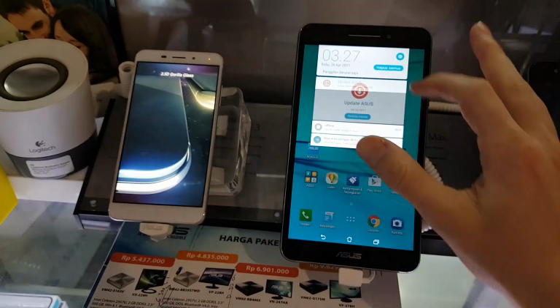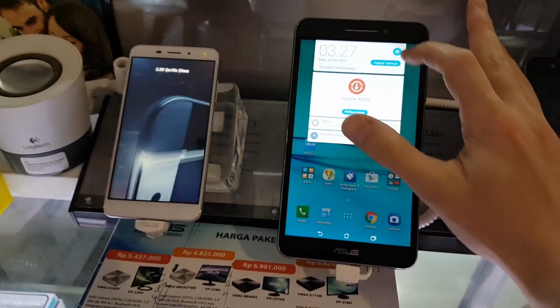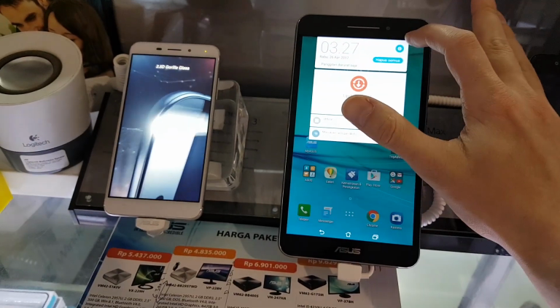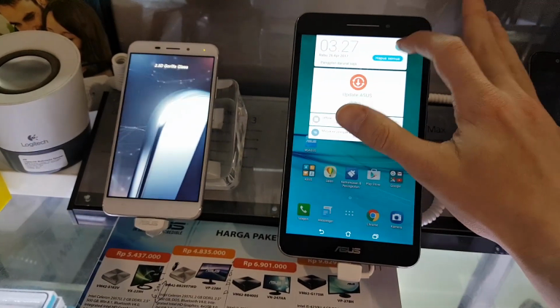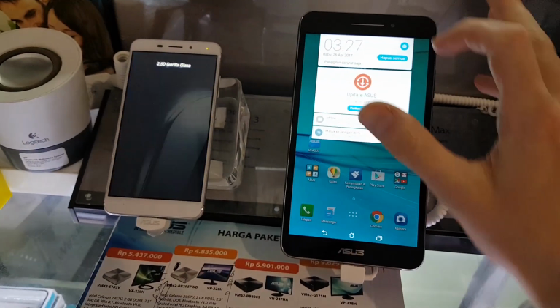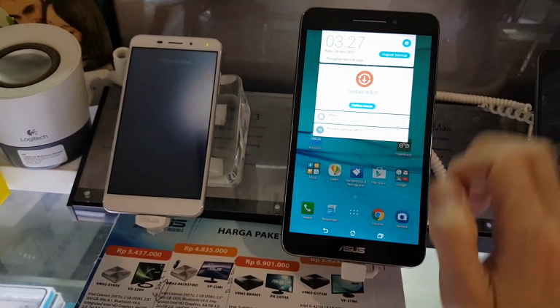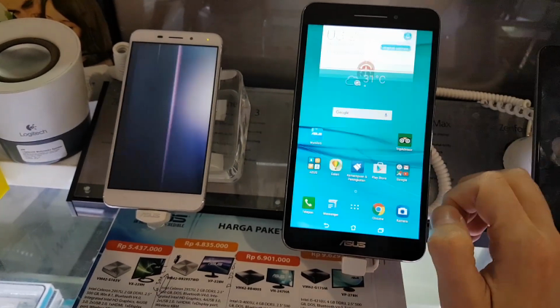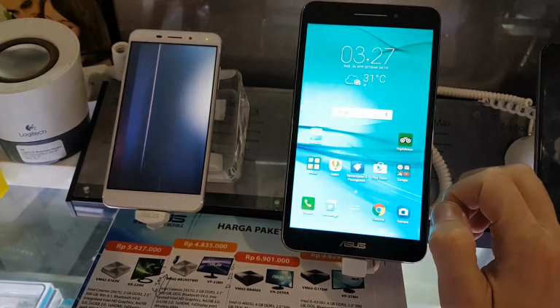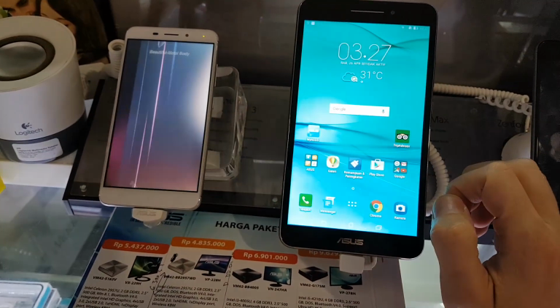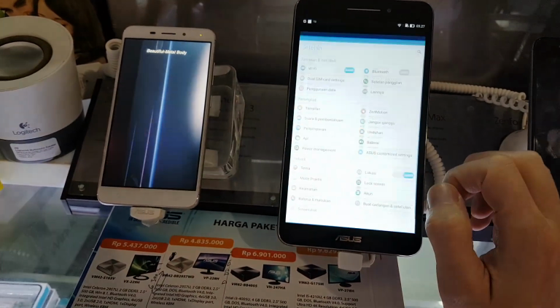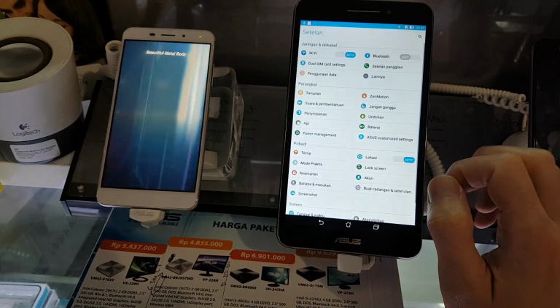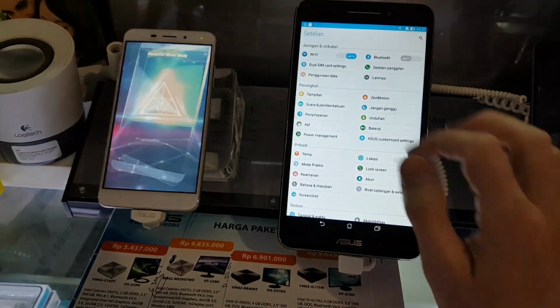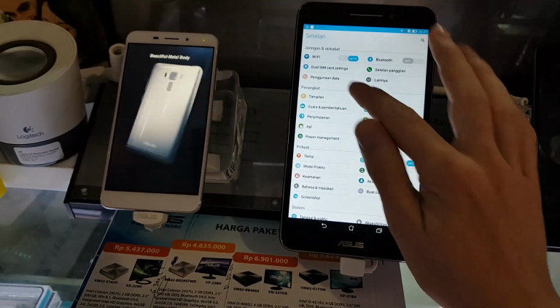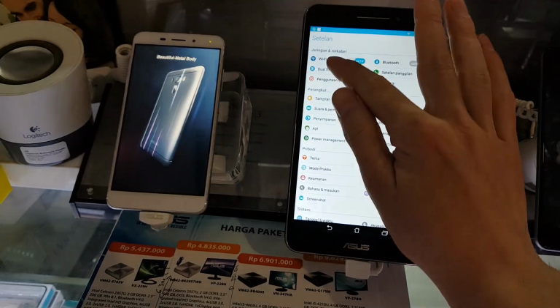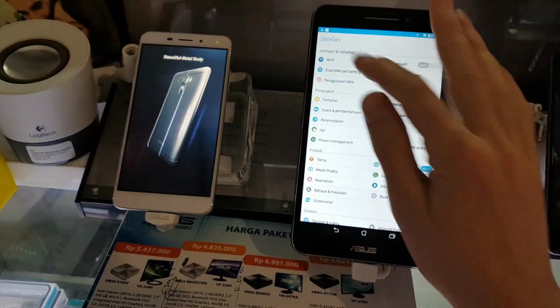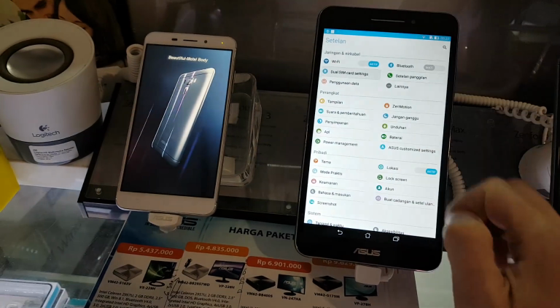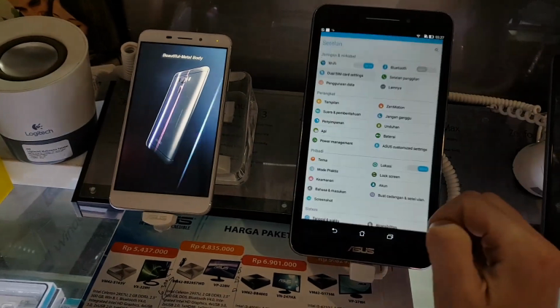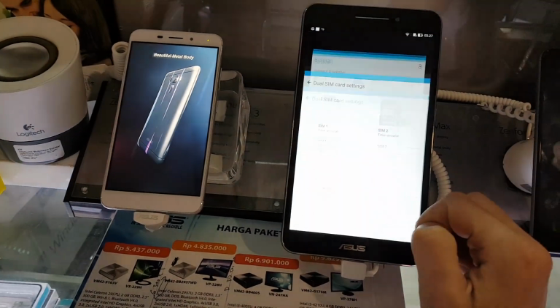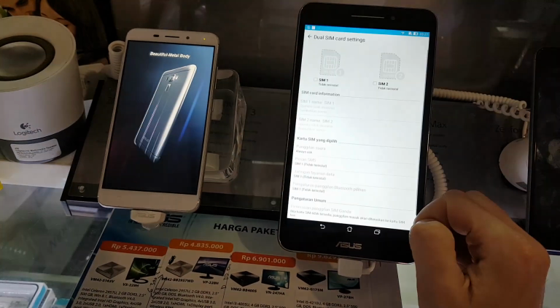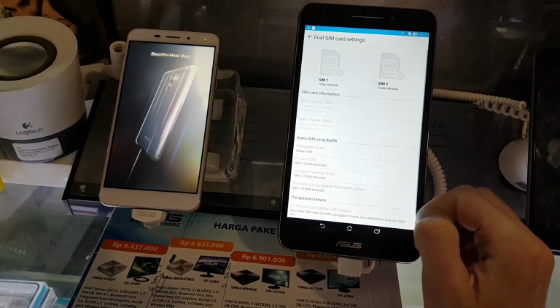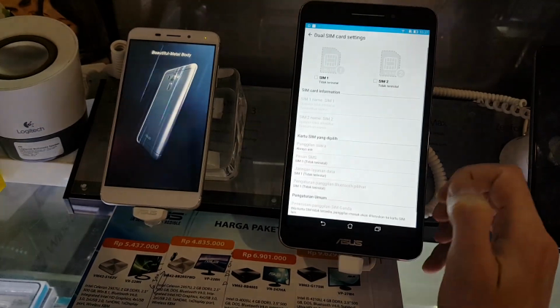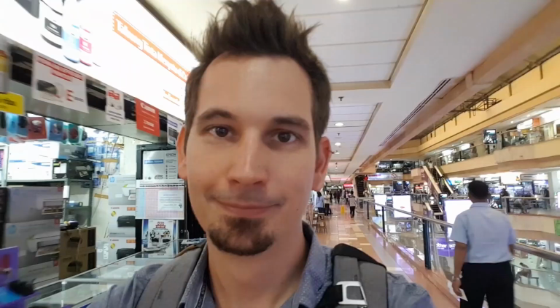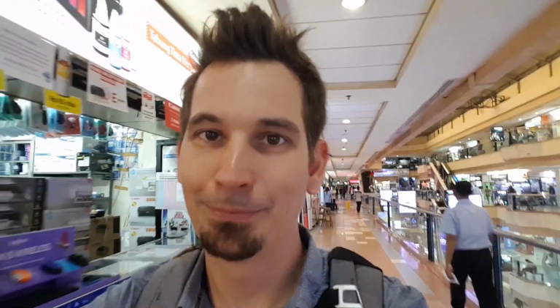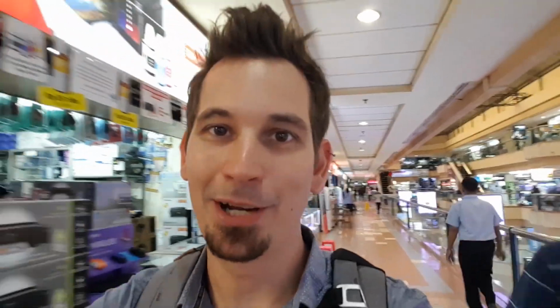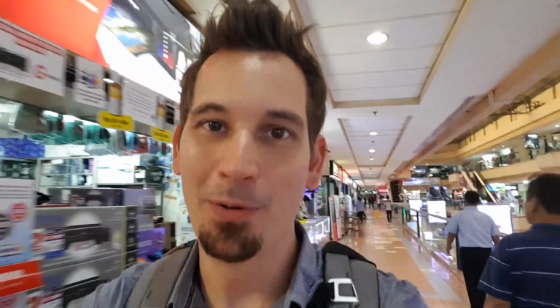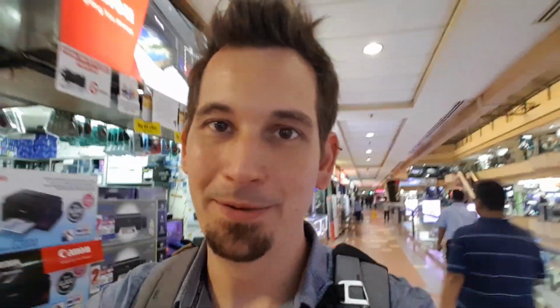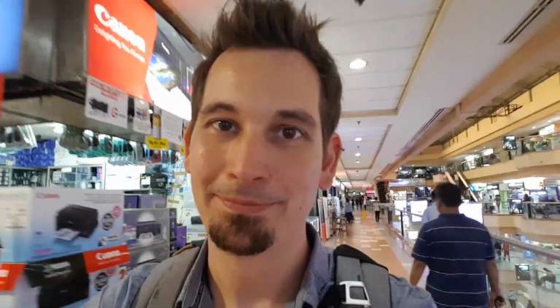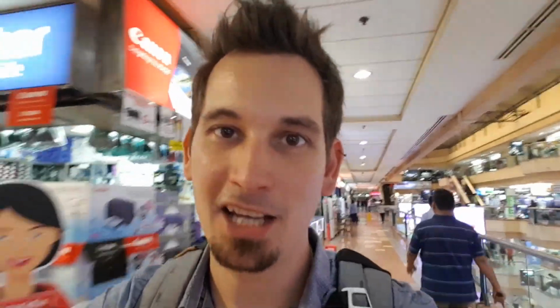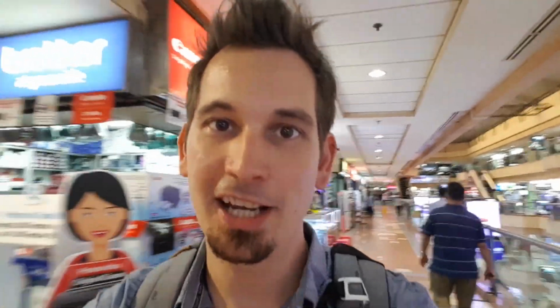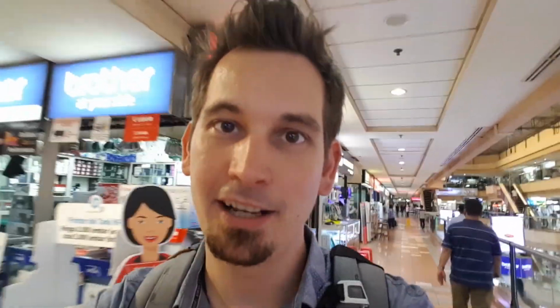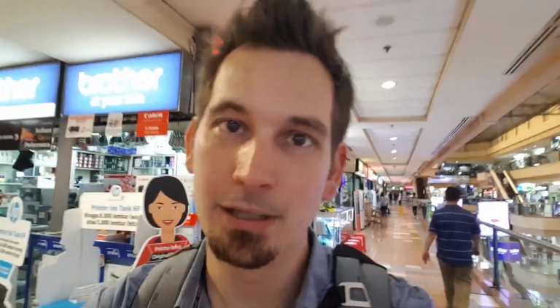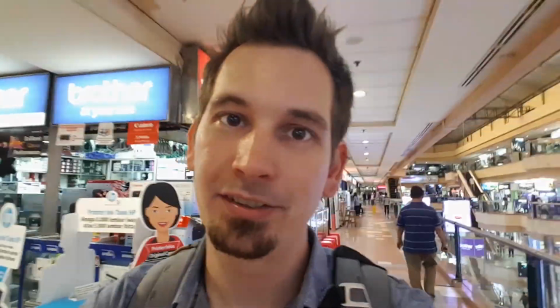I don't need a 7-inch dual SIM phablet, but I want one. Hashtag Technolust.